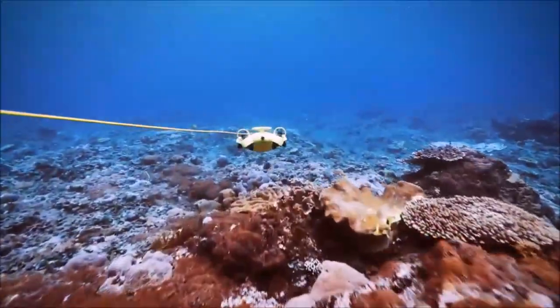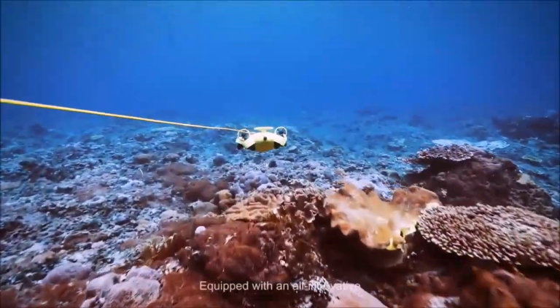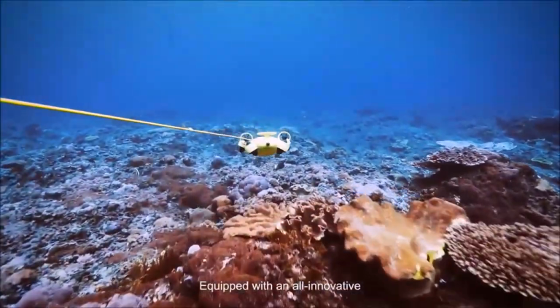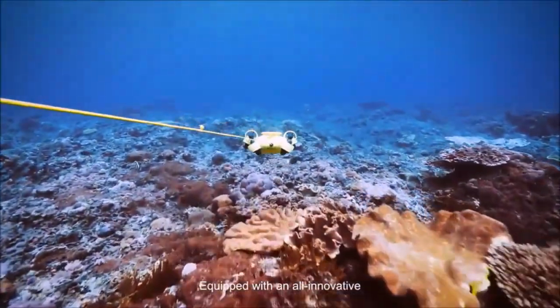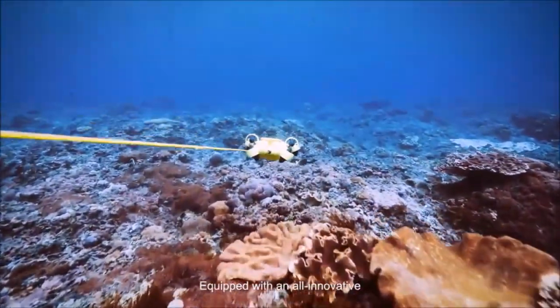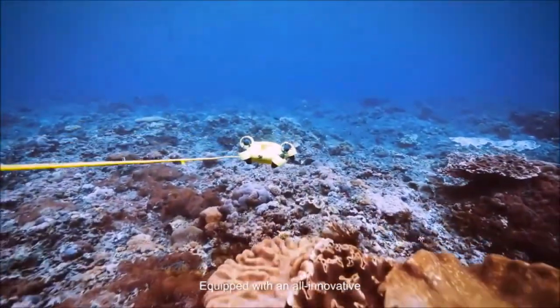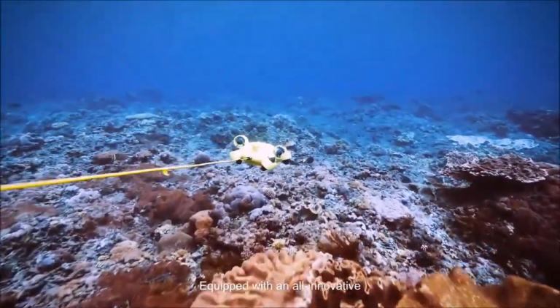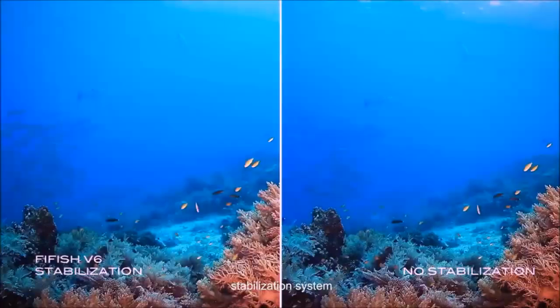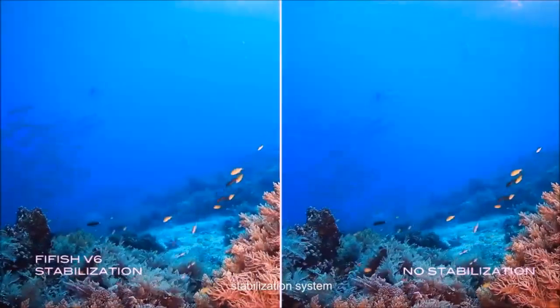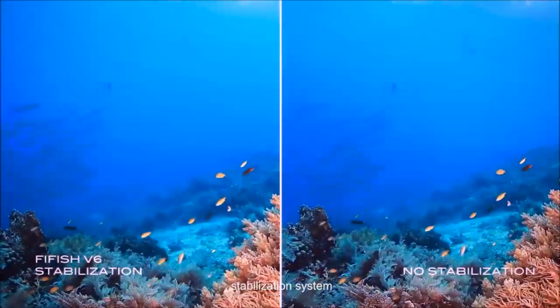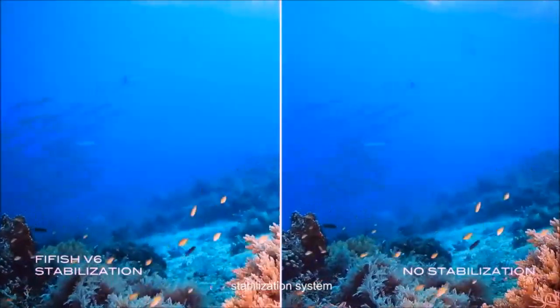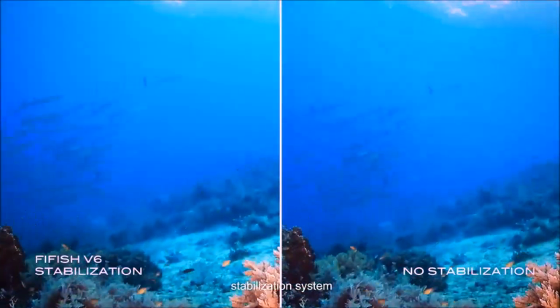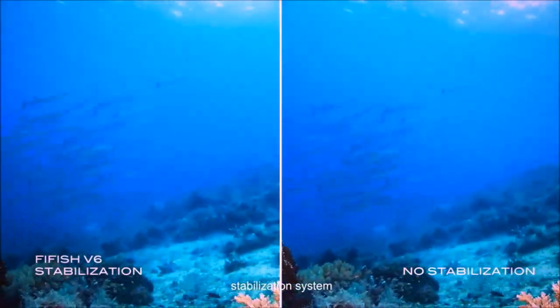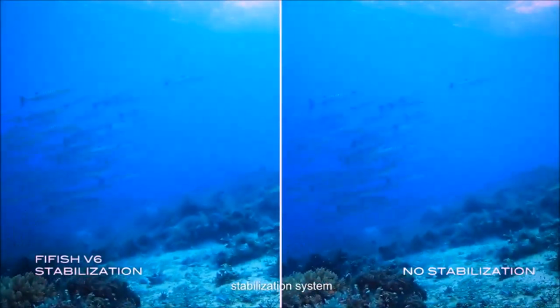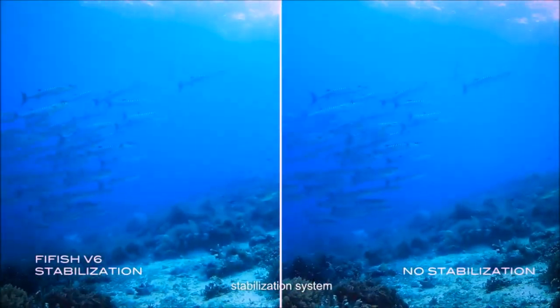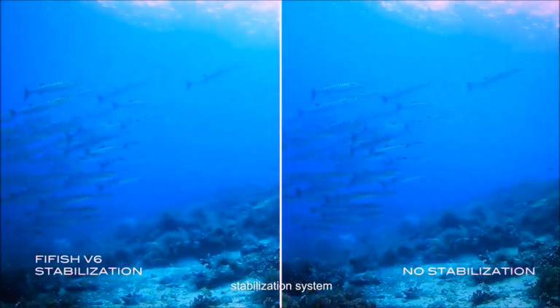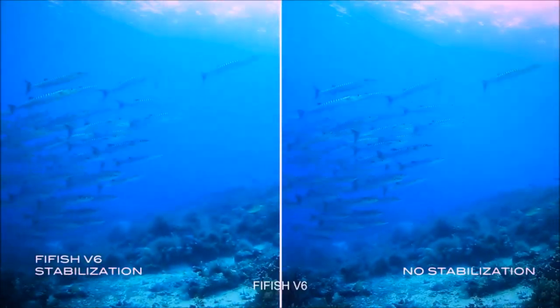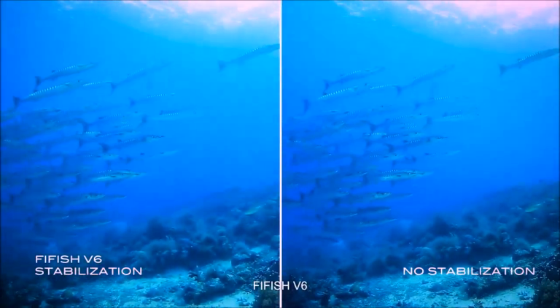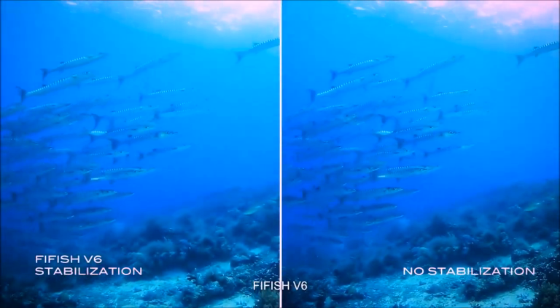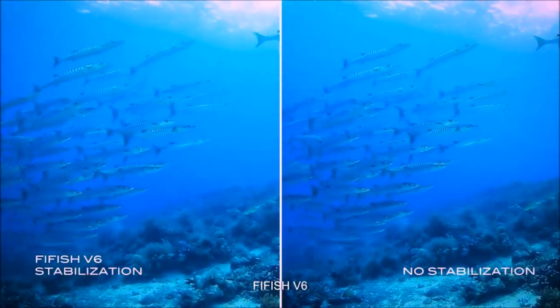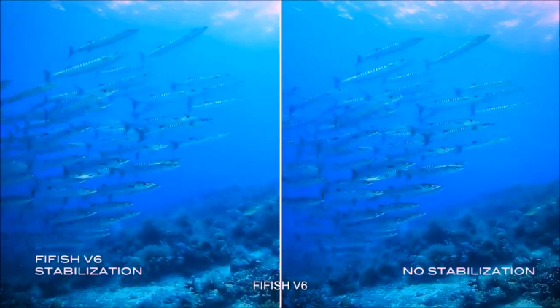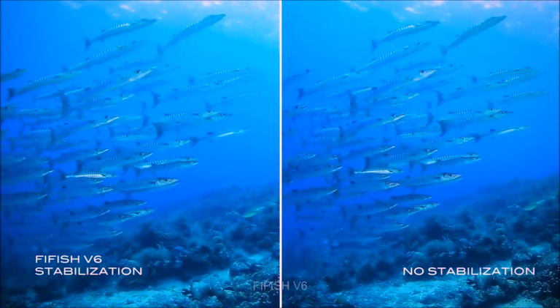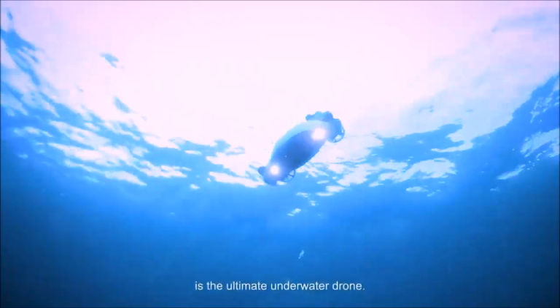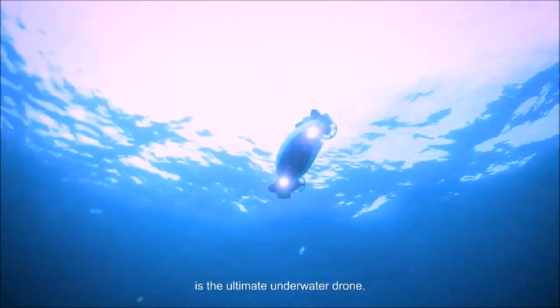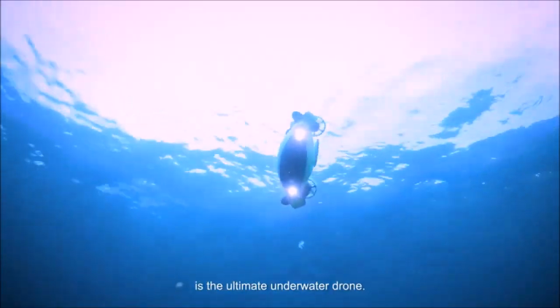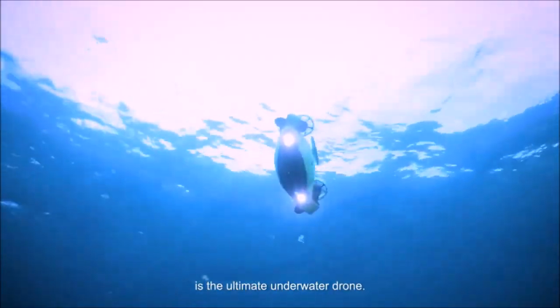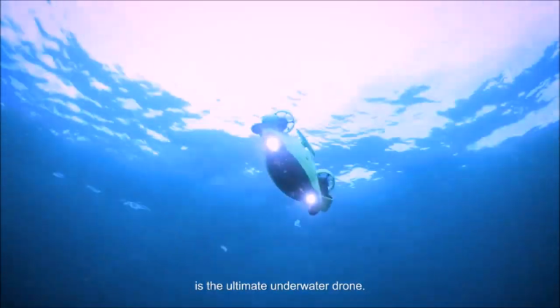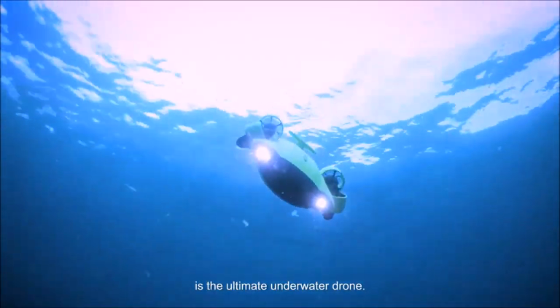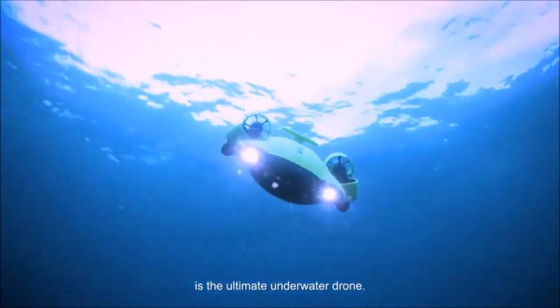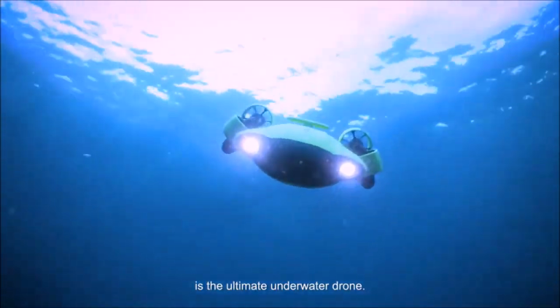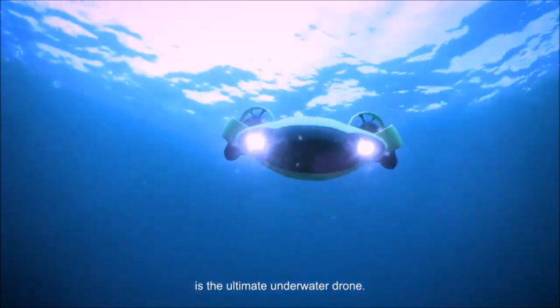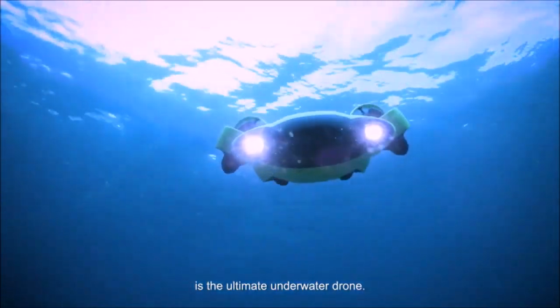Equipped with an all-innovative stabilization system, FiveFish V6 is the ultimate underwater drone.